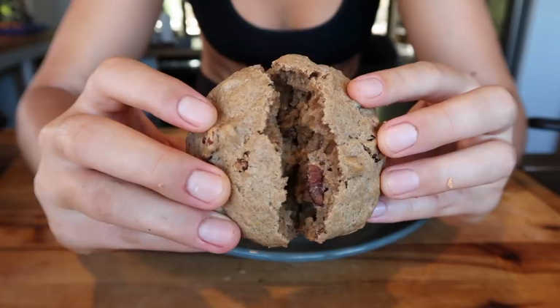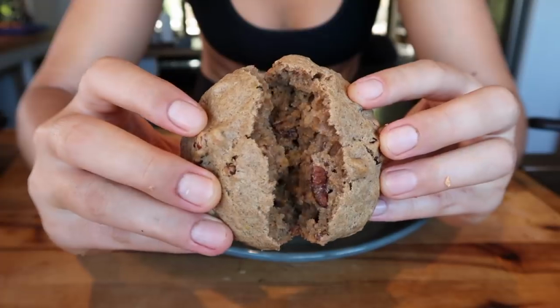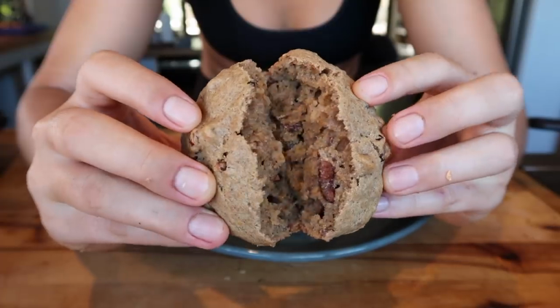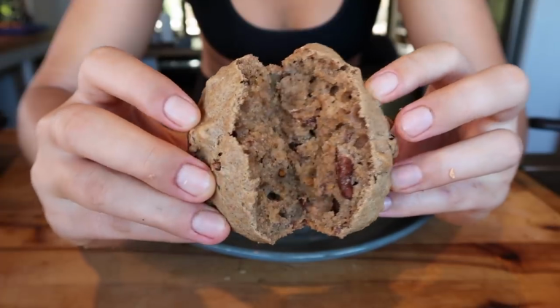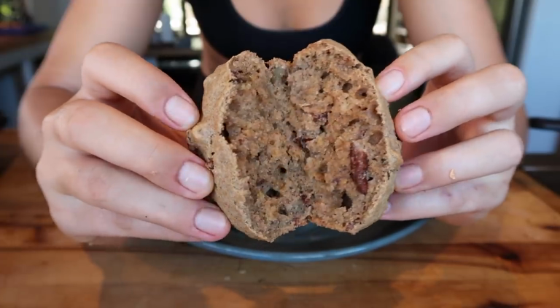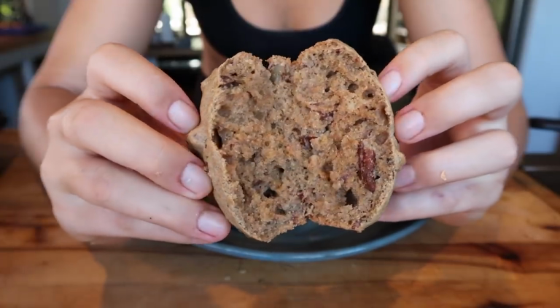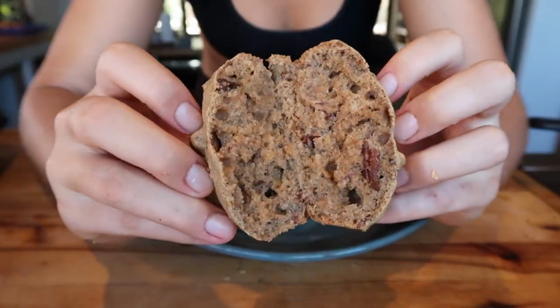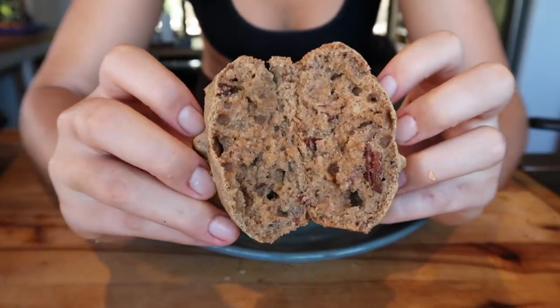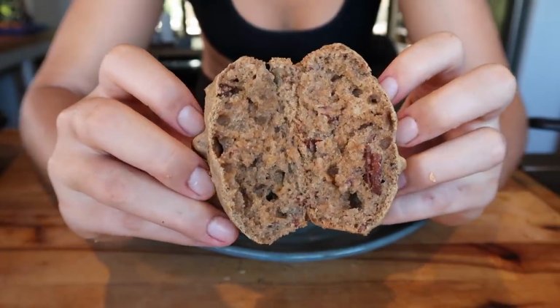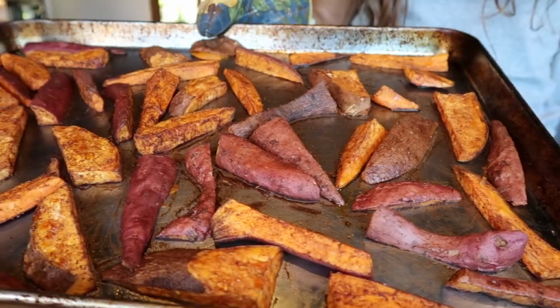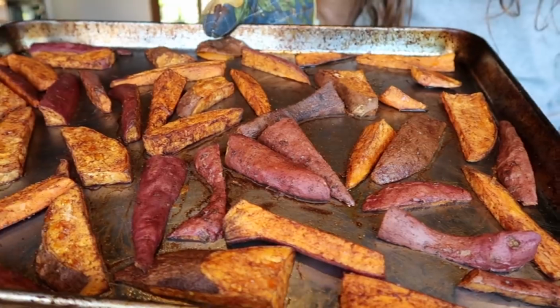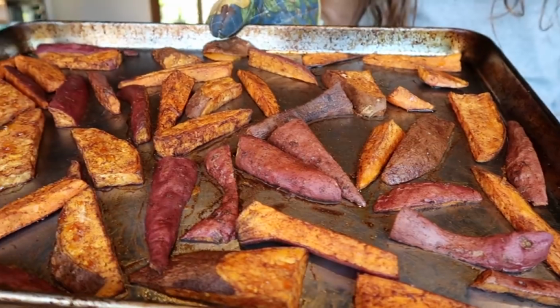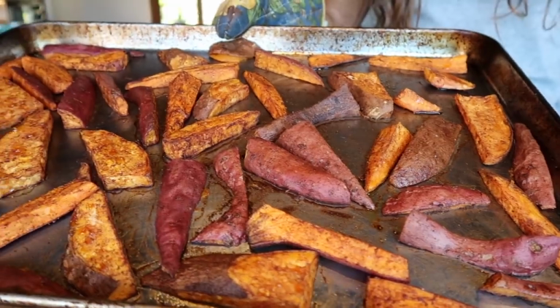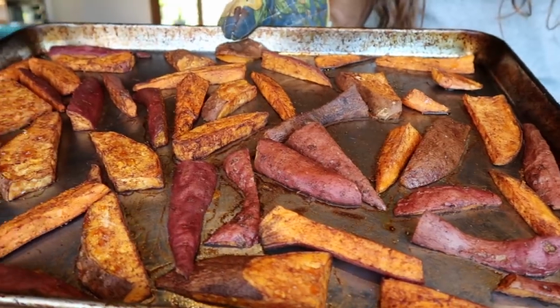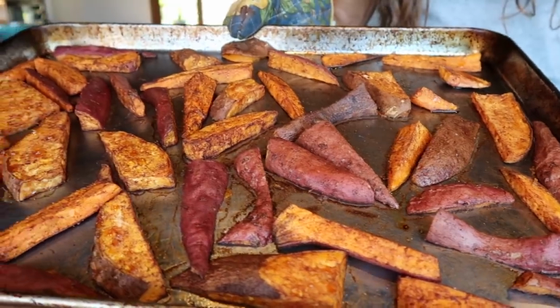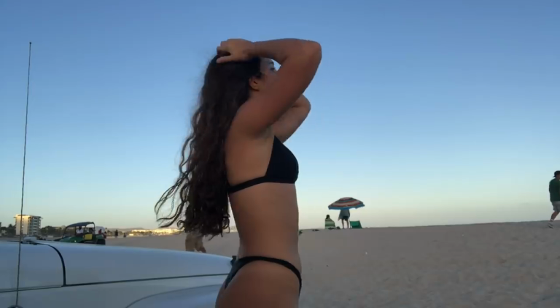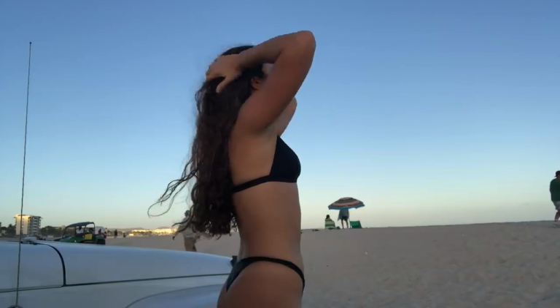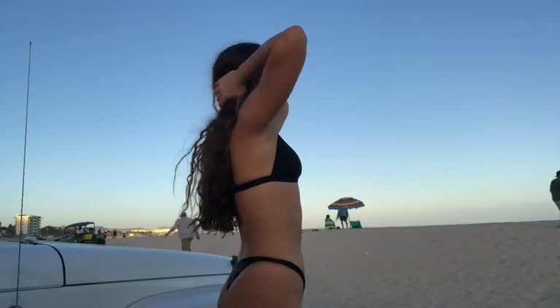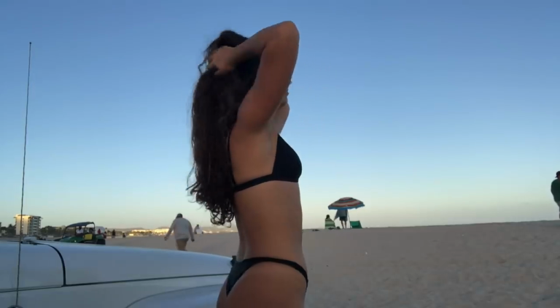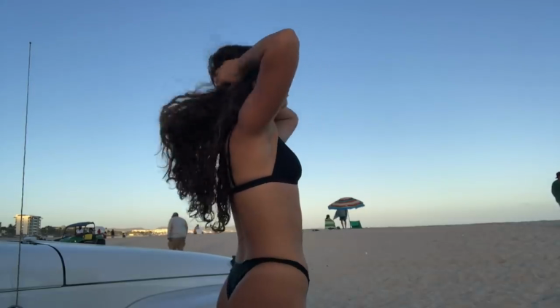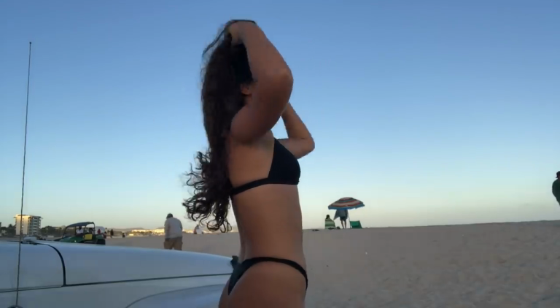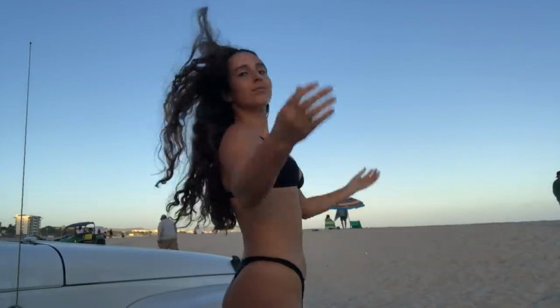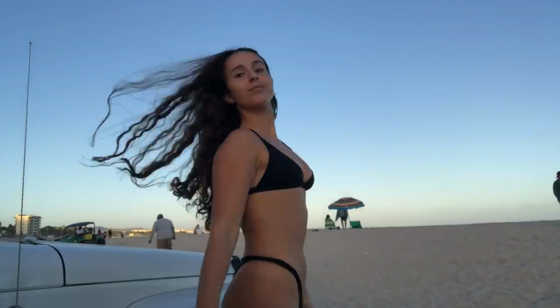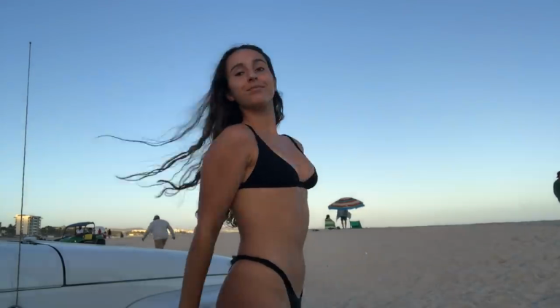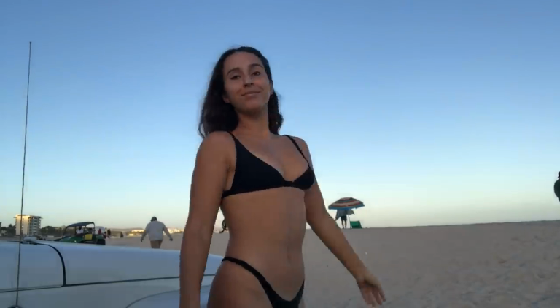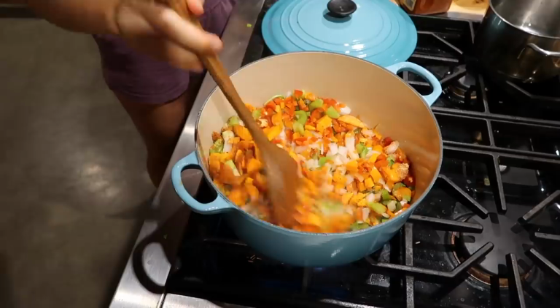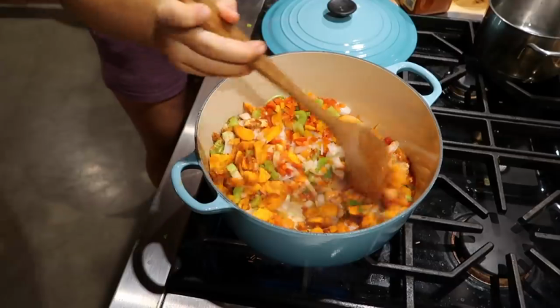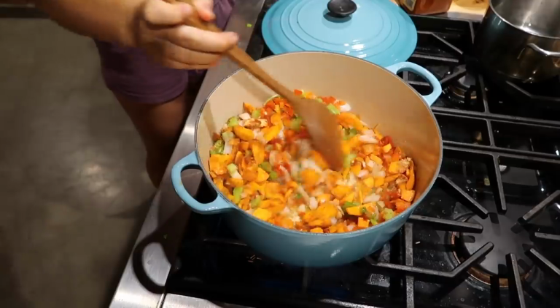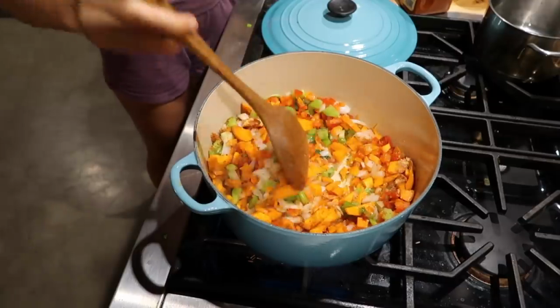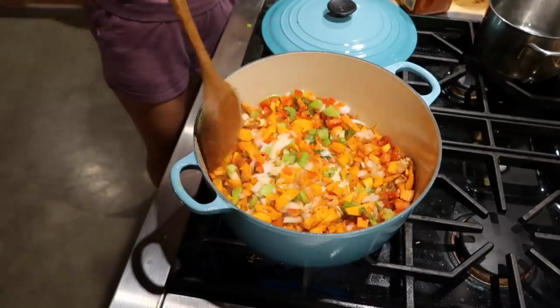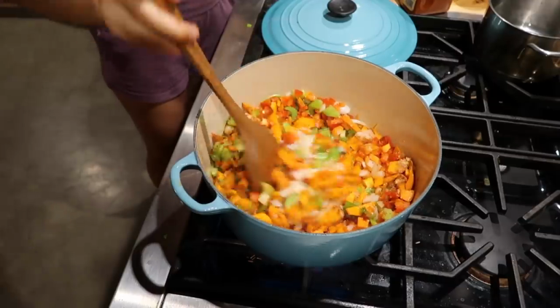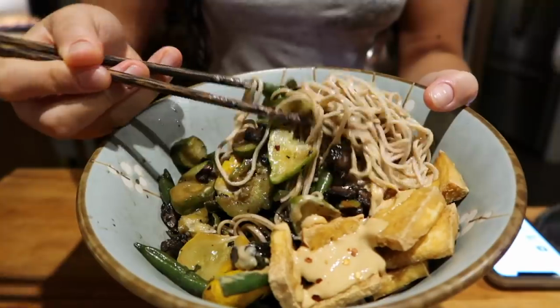I'm a healthy foodie, so I'm filling this video with tons of delicious and nutritious recipes that are perfect for the holidays.